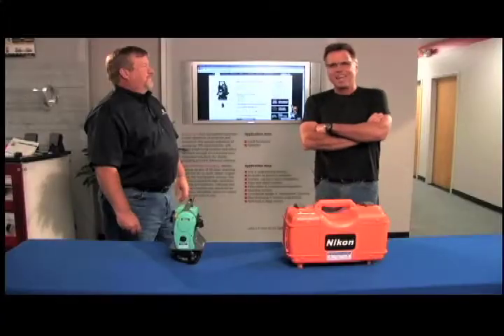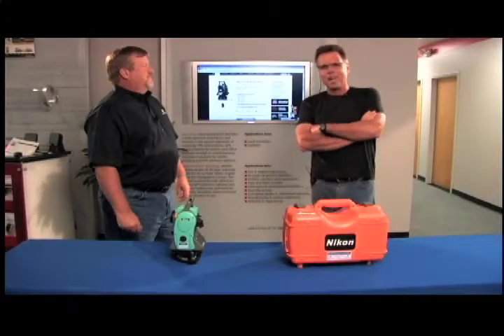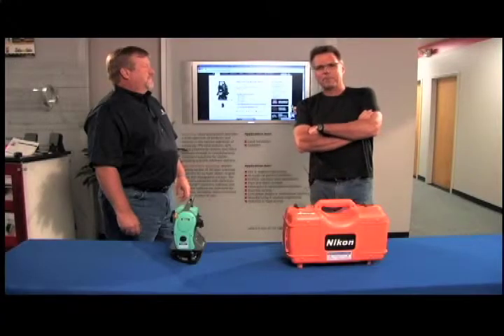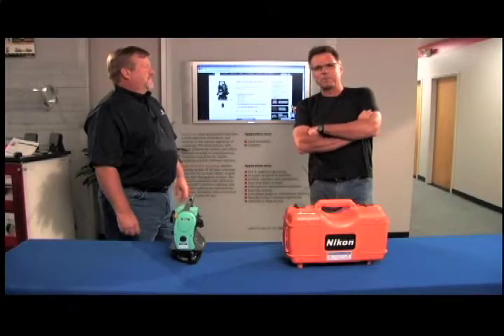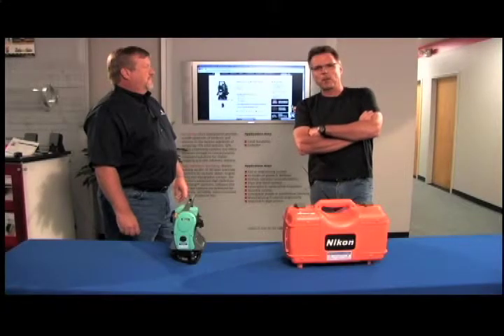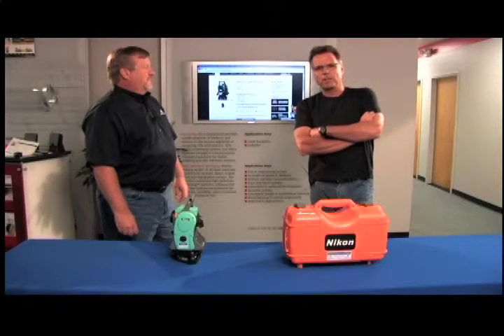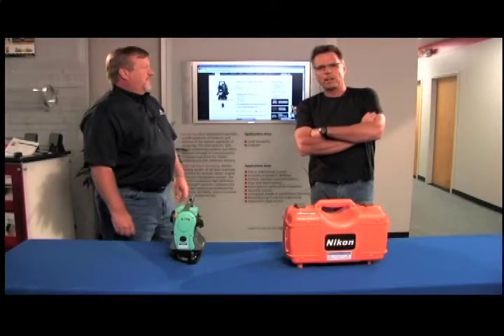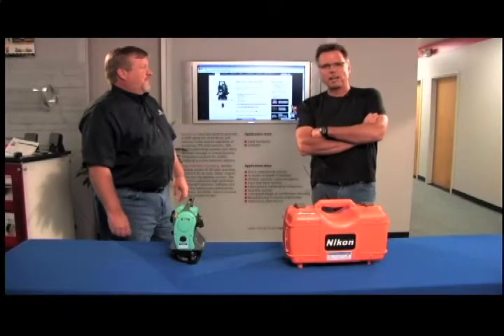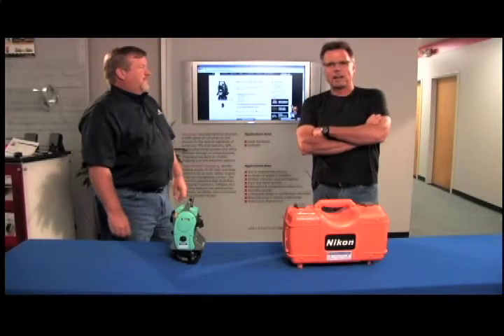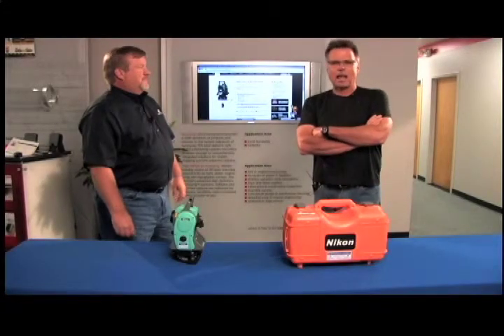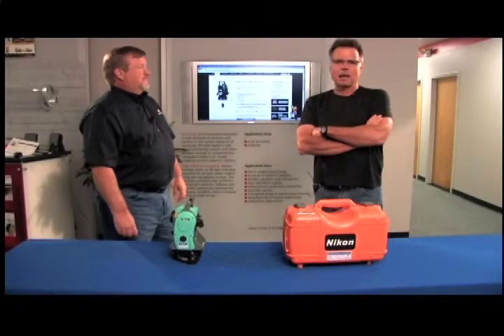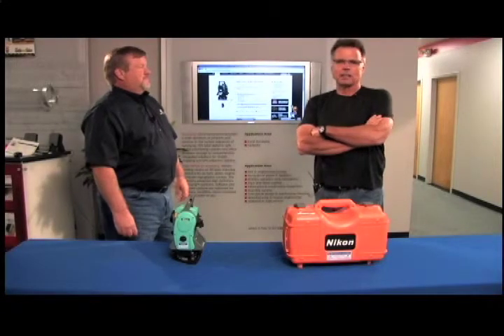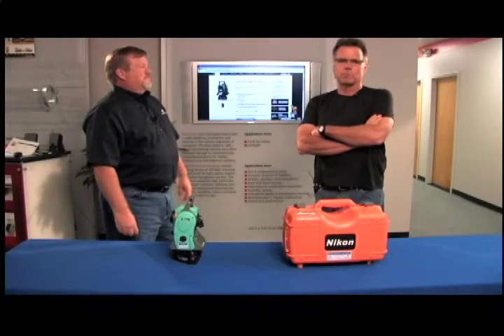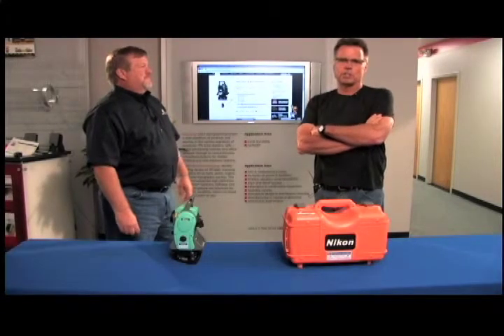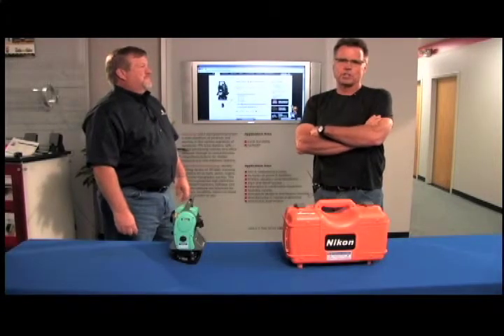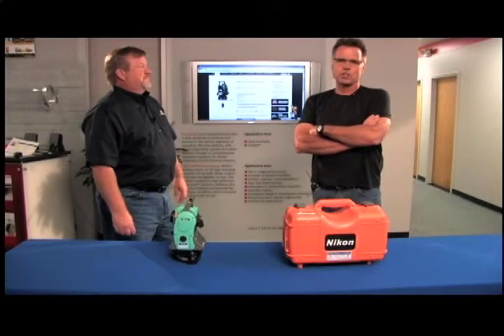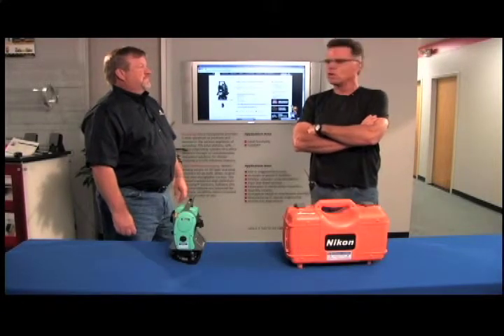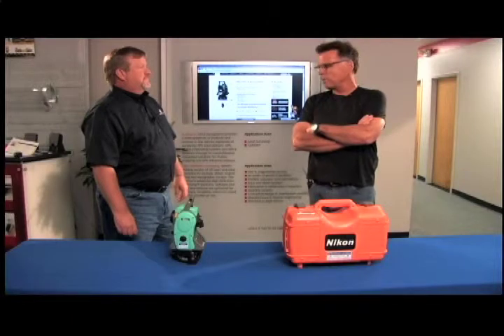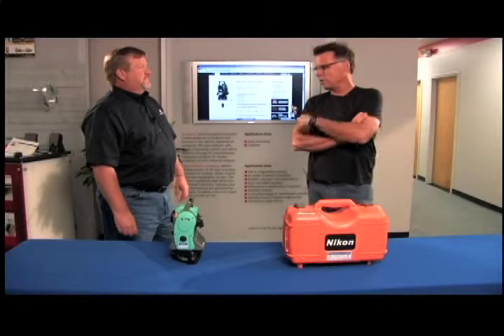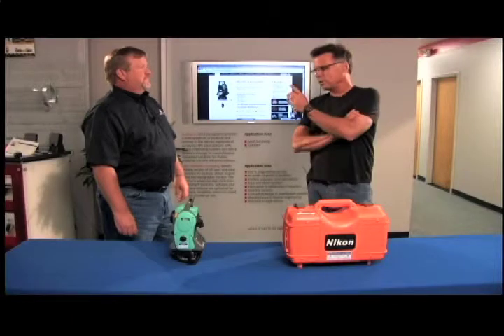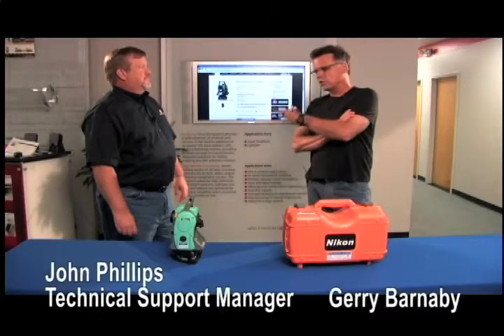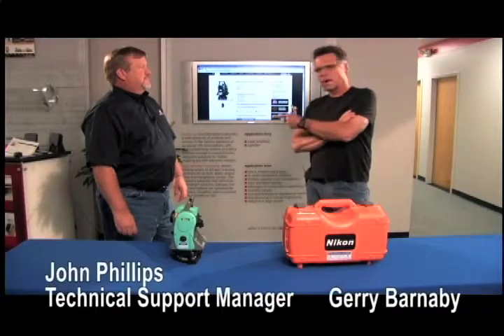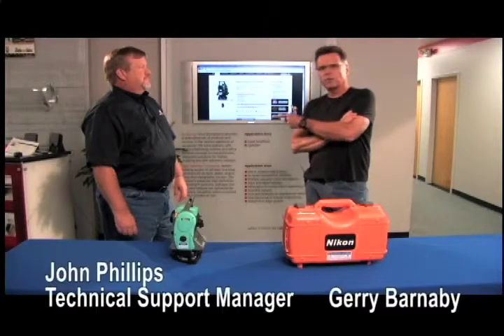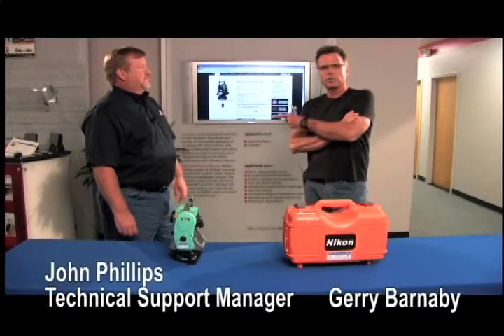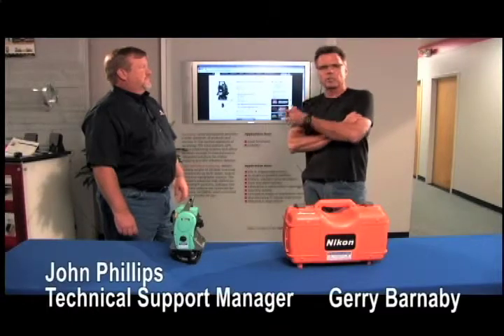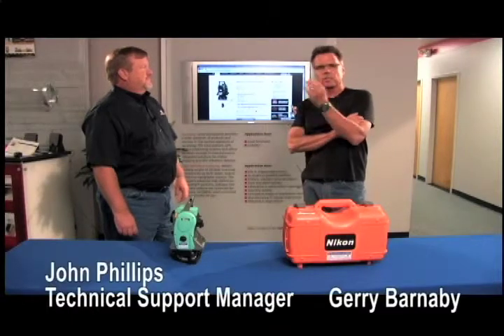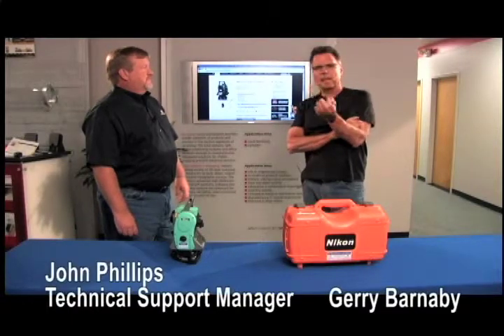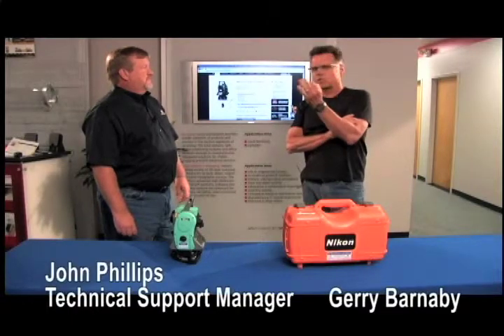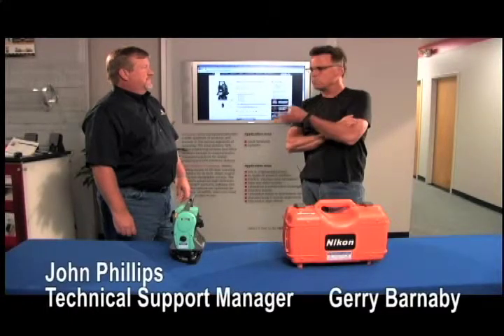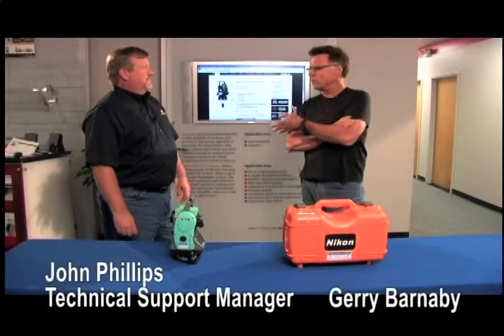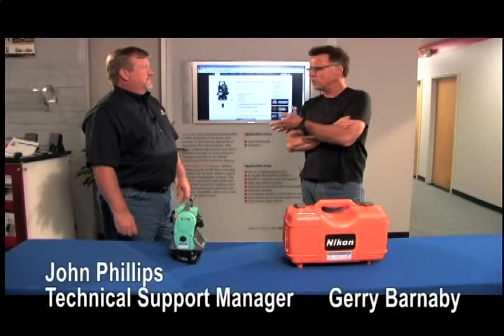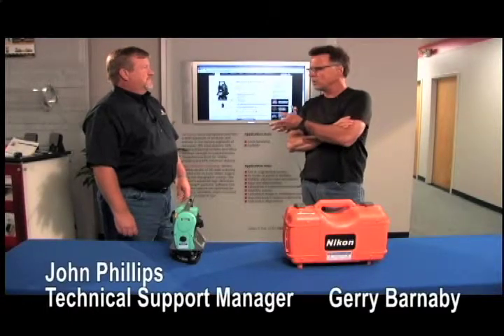Hey, what's happening? Barnaby here, hanging out at Allen Precision Equipment with John, who is the tech supervisor here.